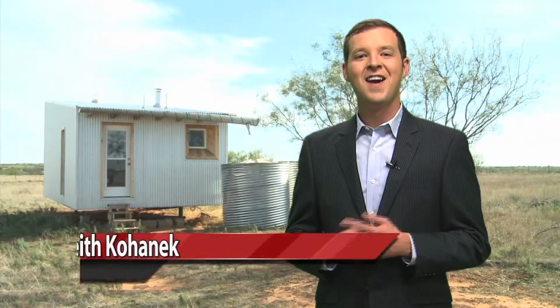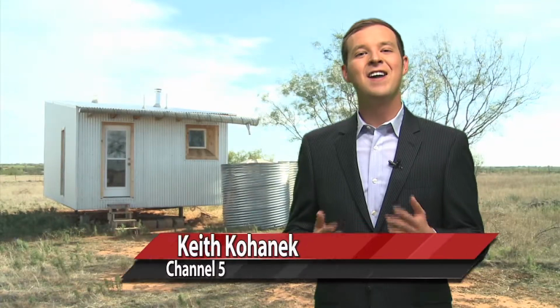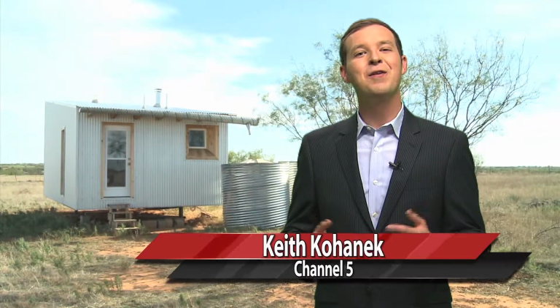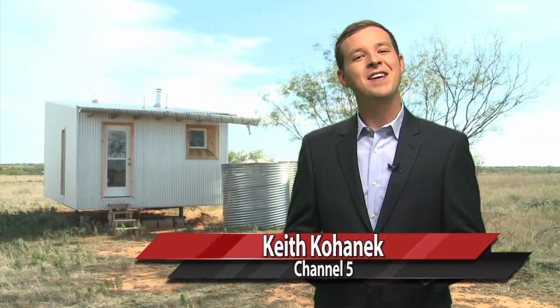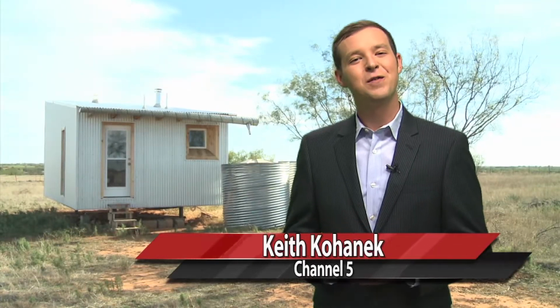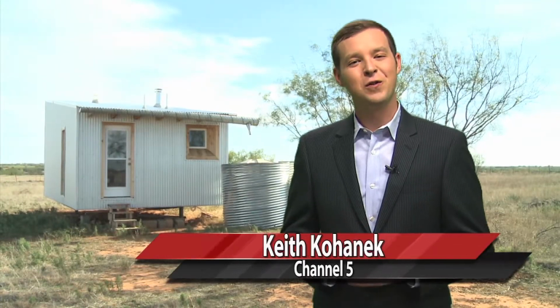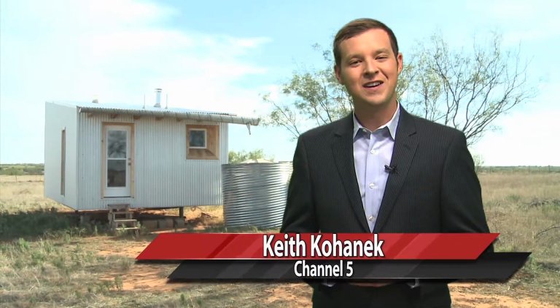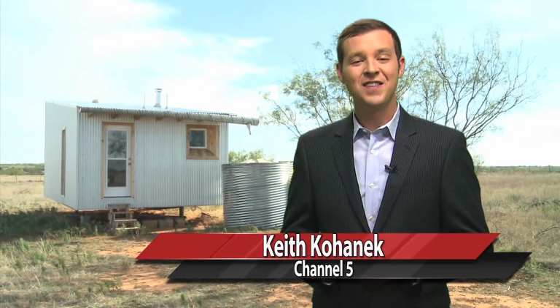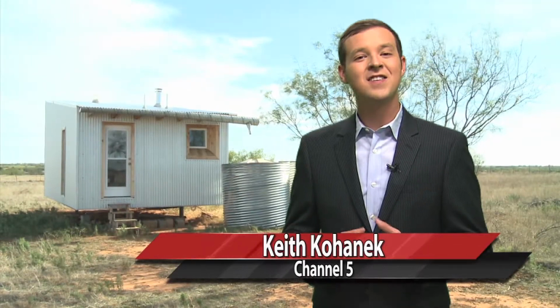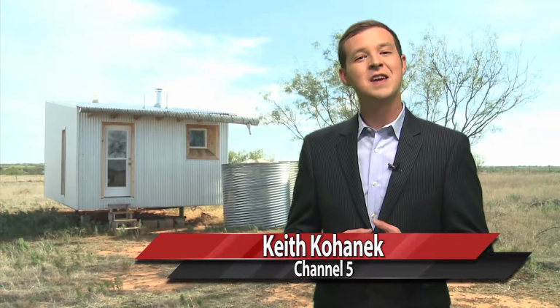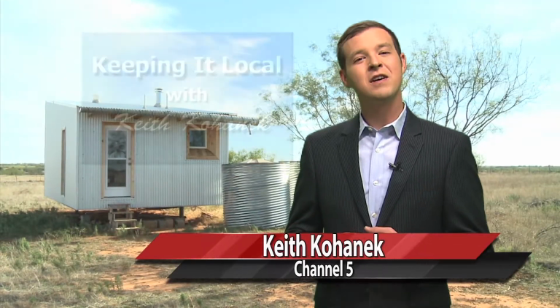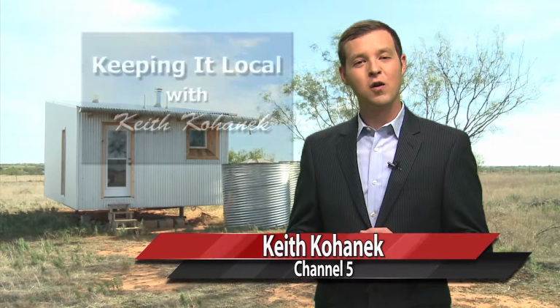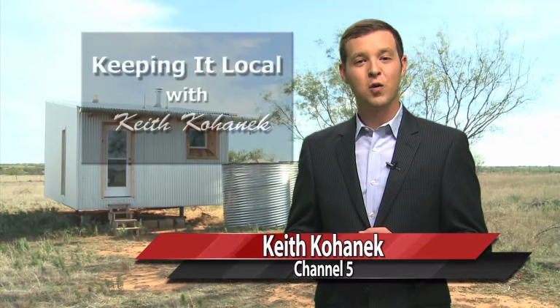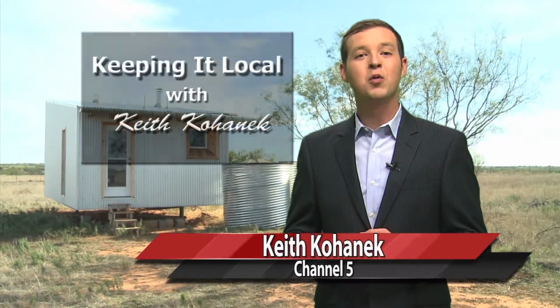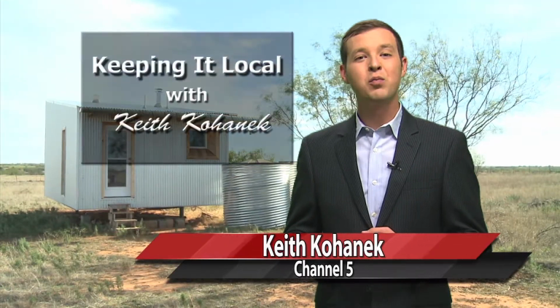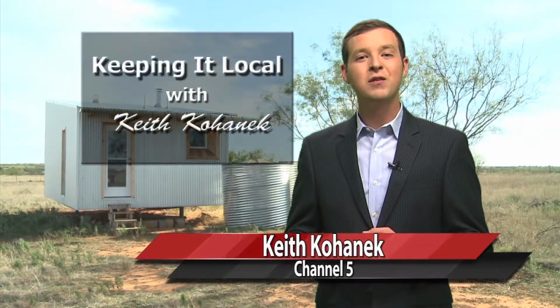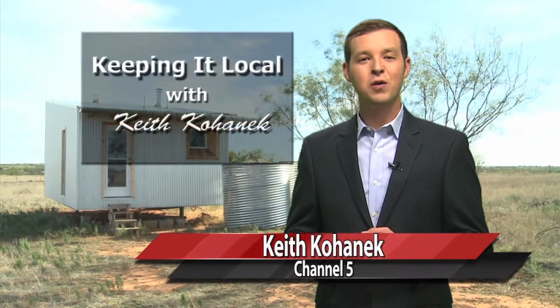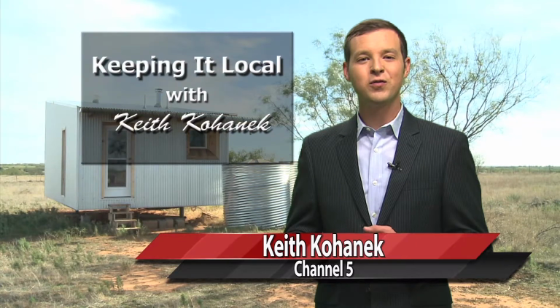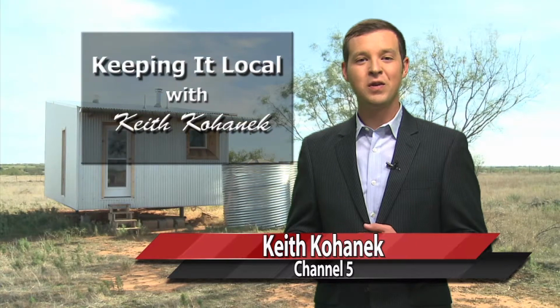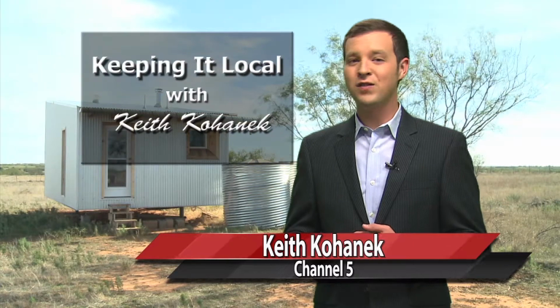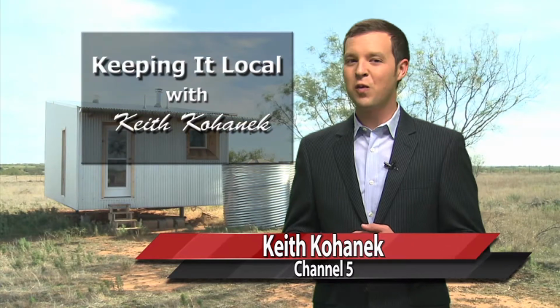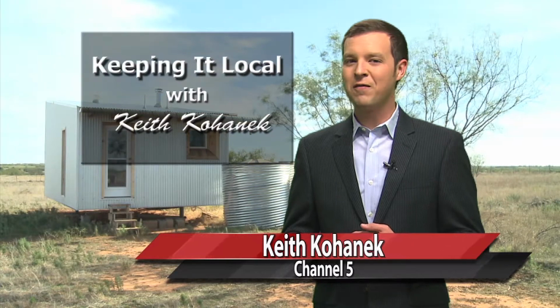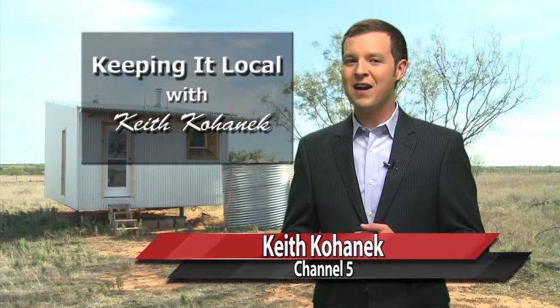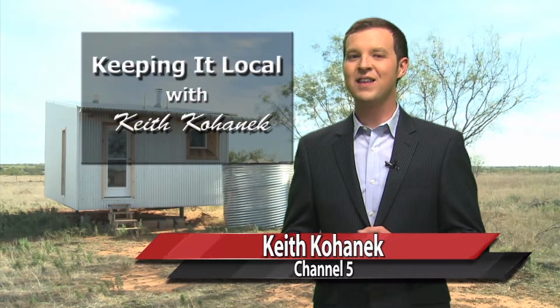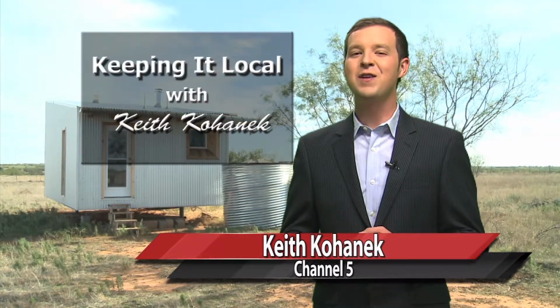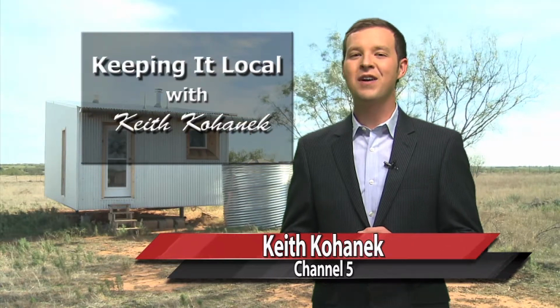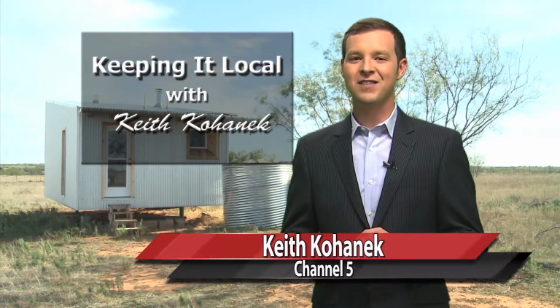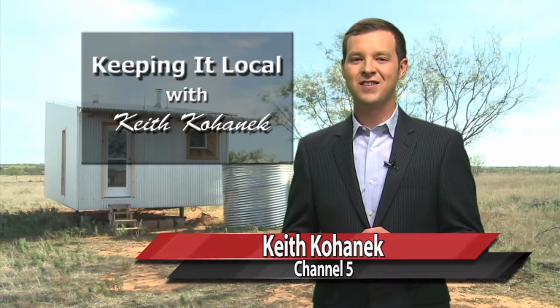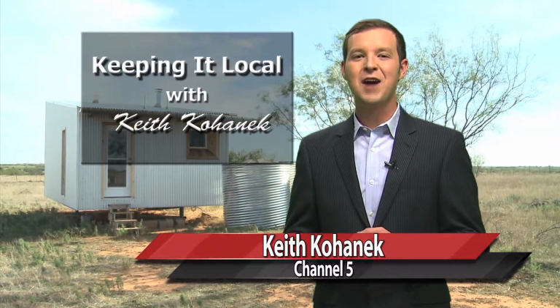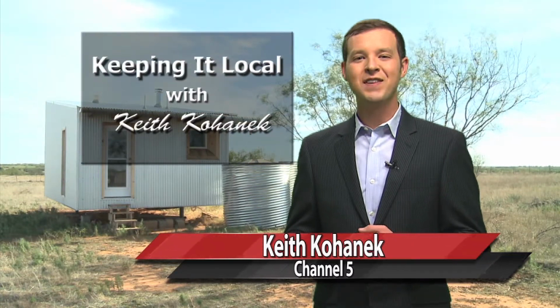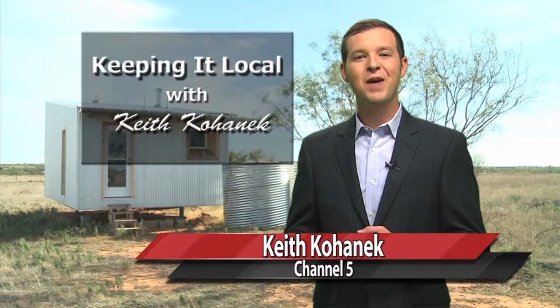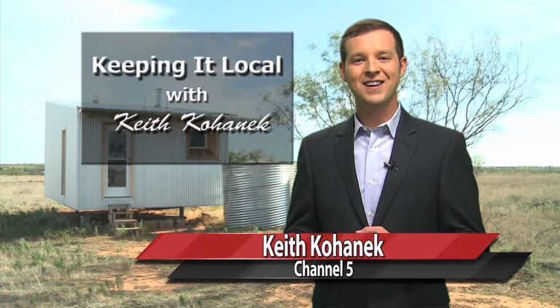Hello and thank you for joining us. This is Keeping It Local, where we bring you local stories you won't find anywhere else. I'm Keith Kohanek.